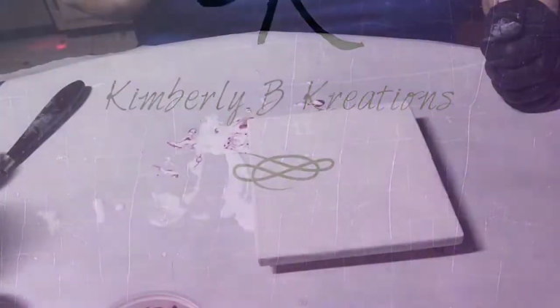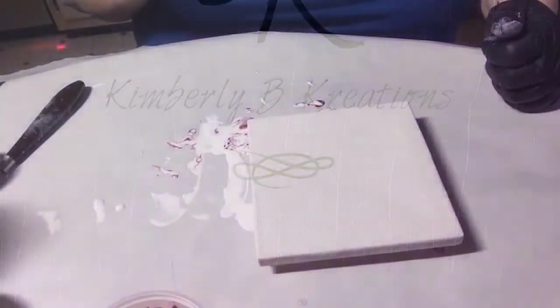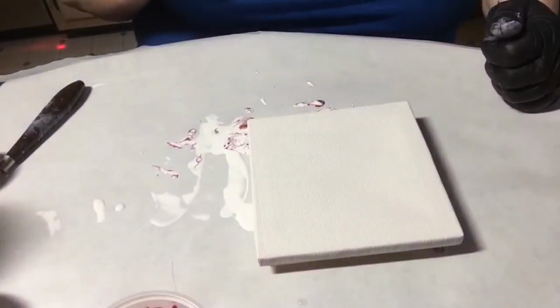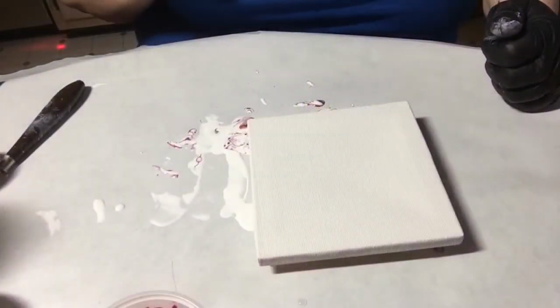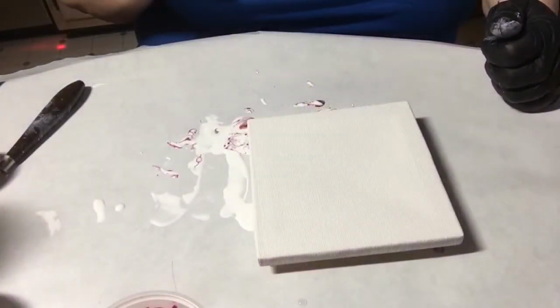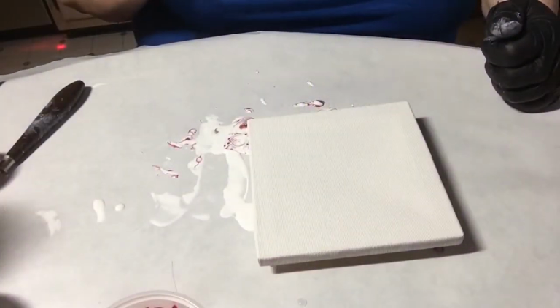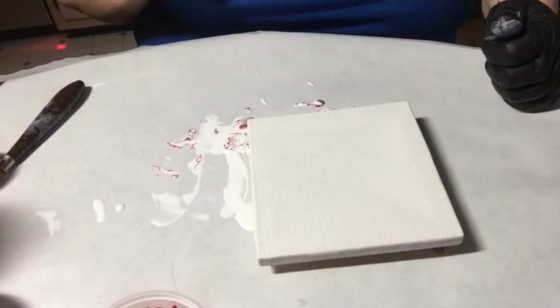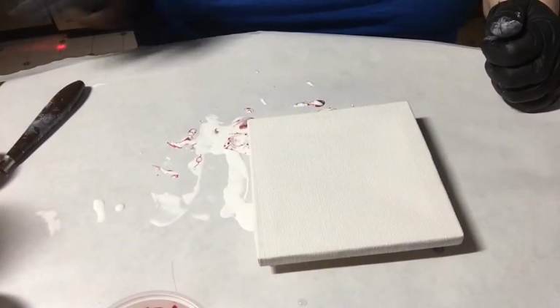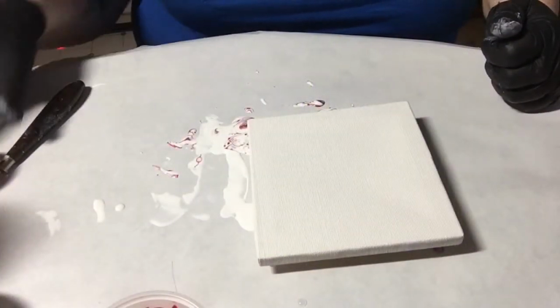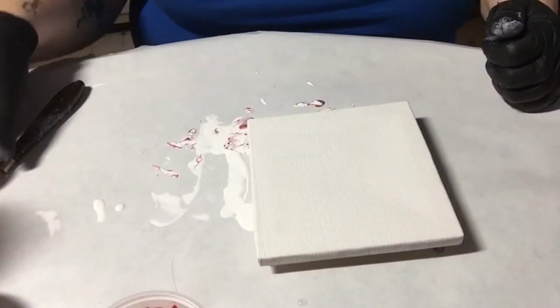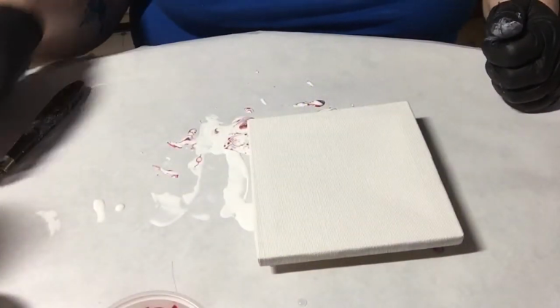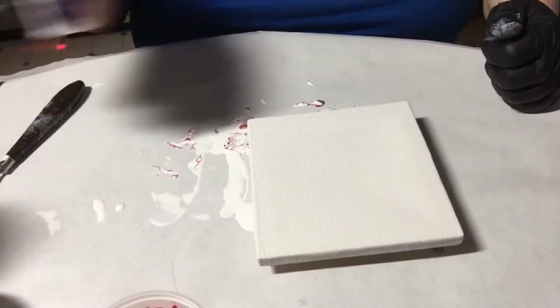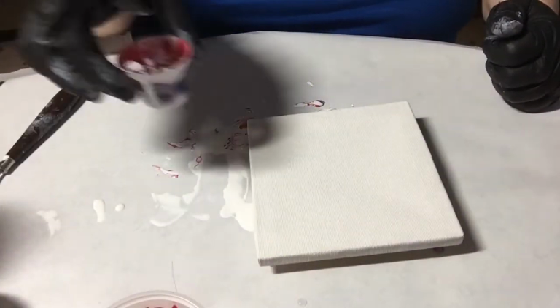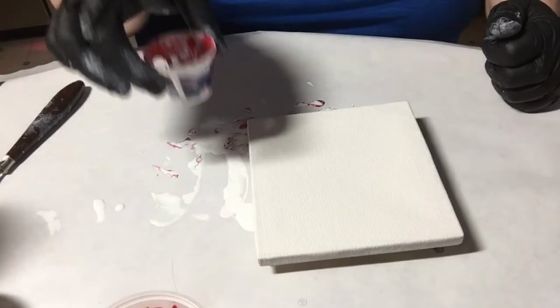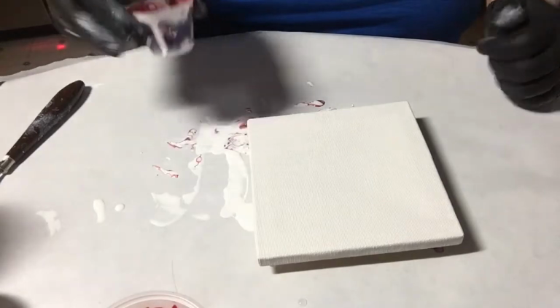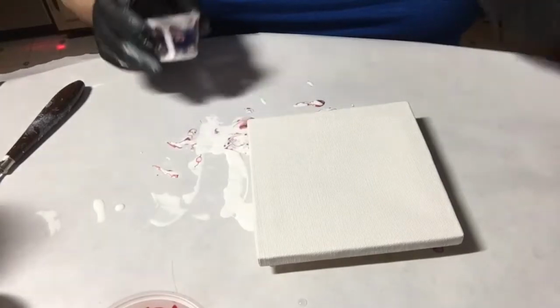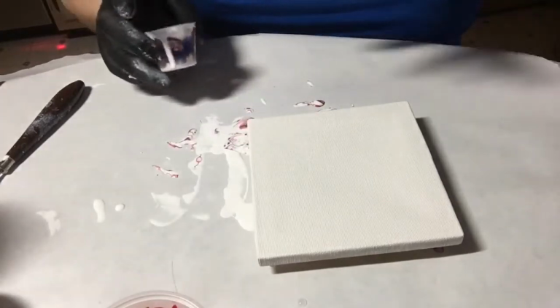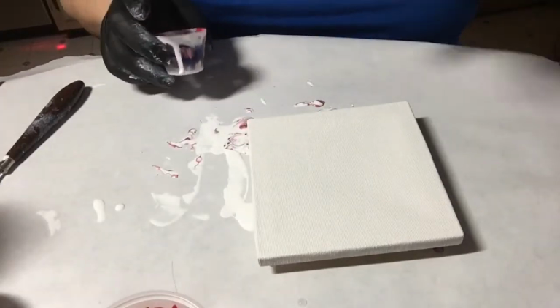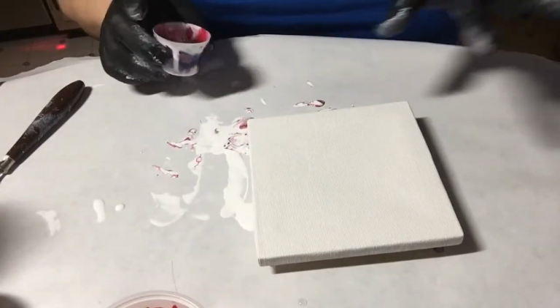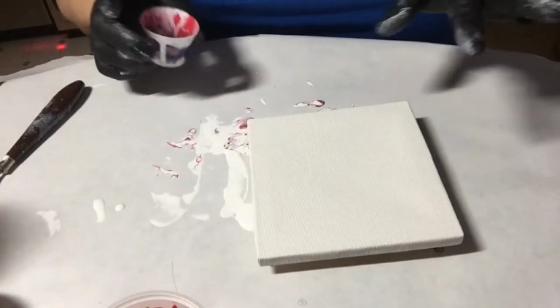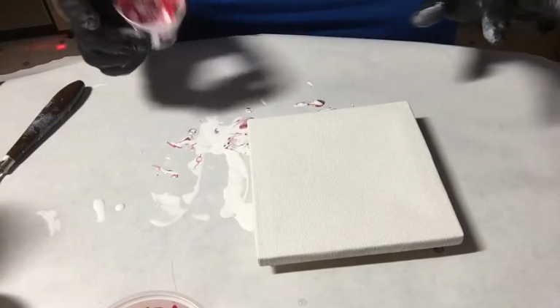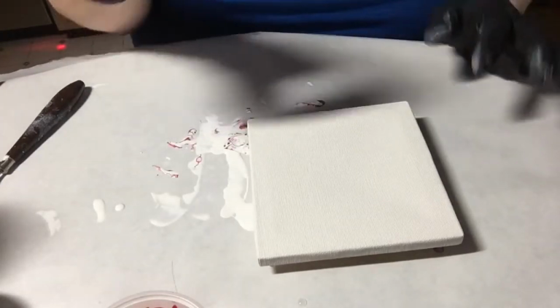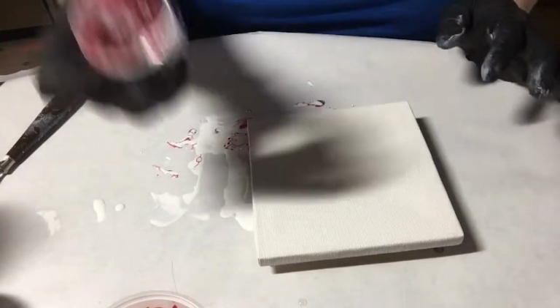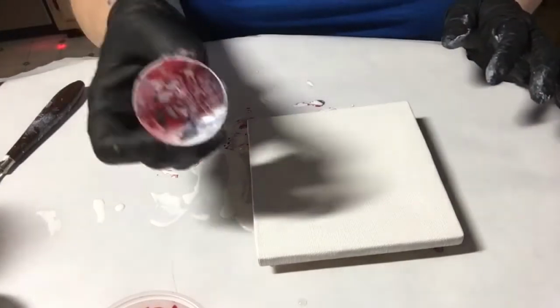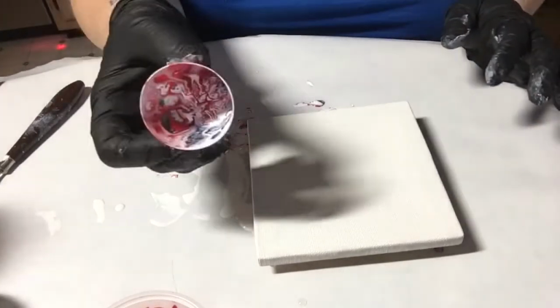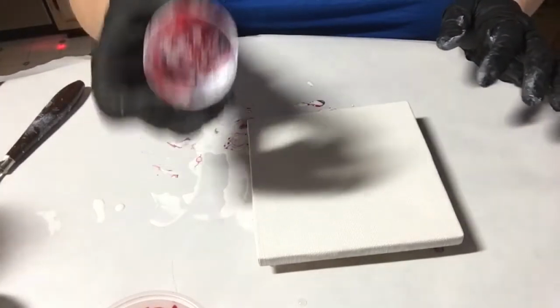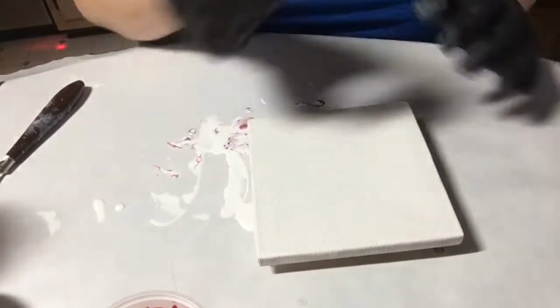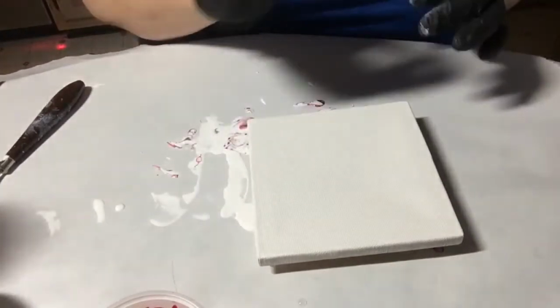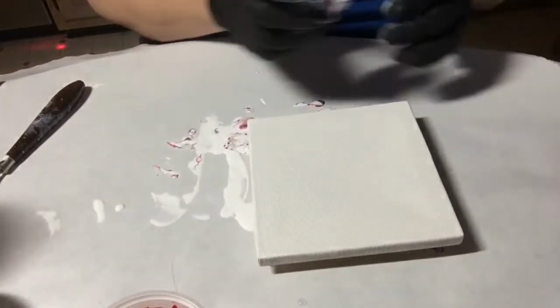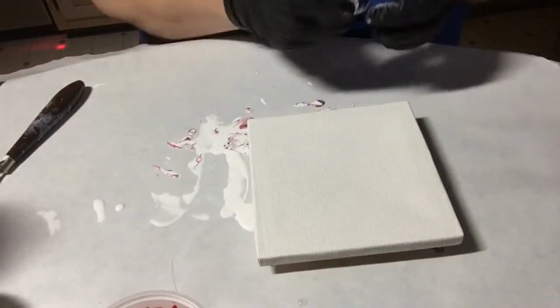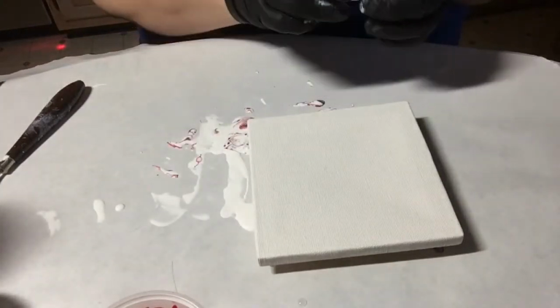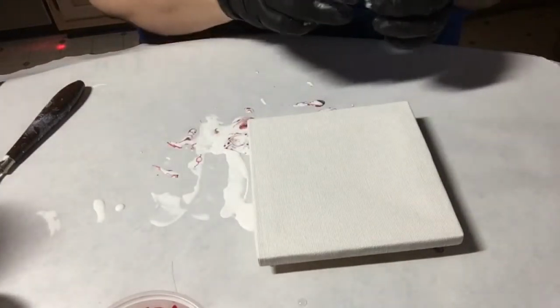Okay, welcome back. Now we're gonna do the flip cup. I'm using this one, still no silicone.